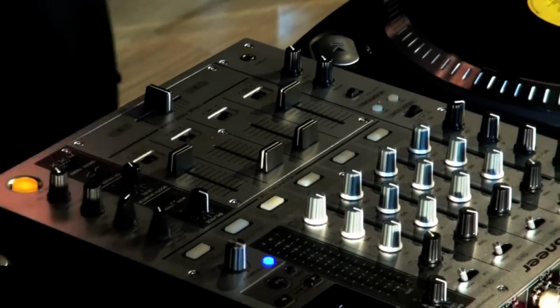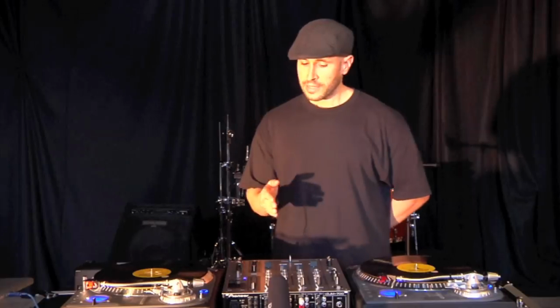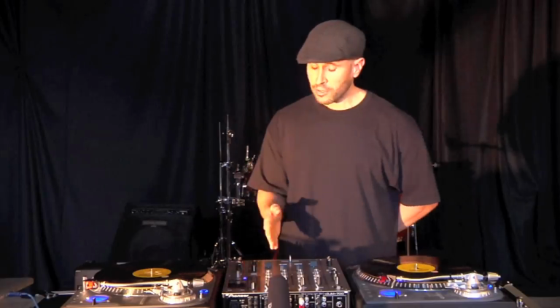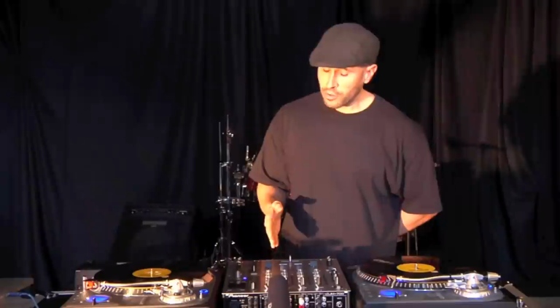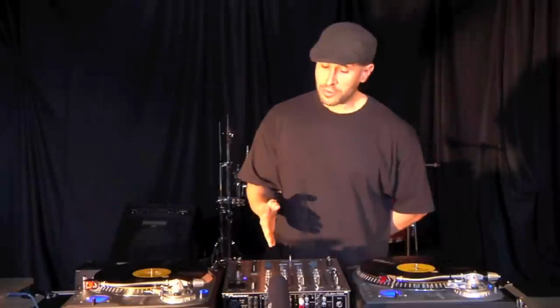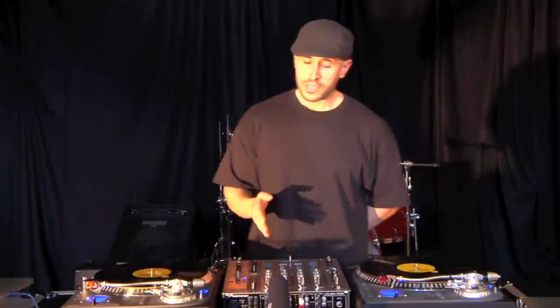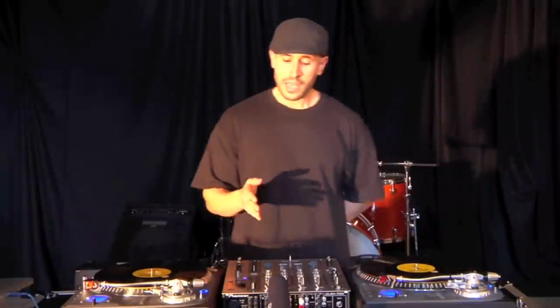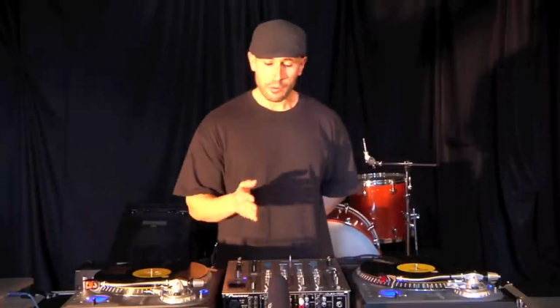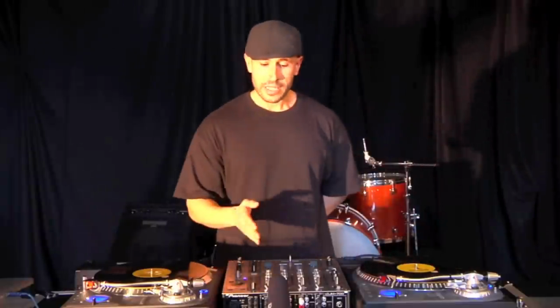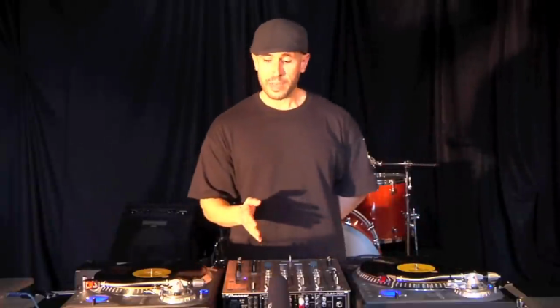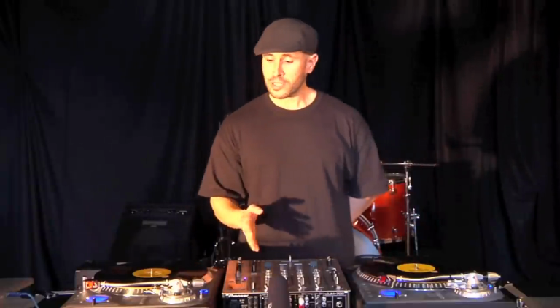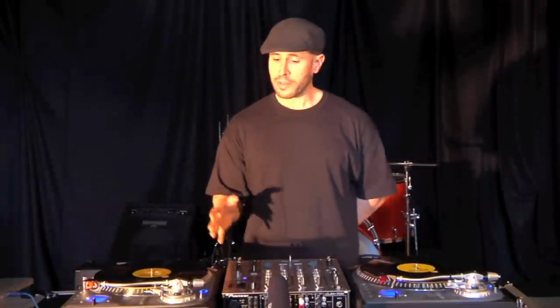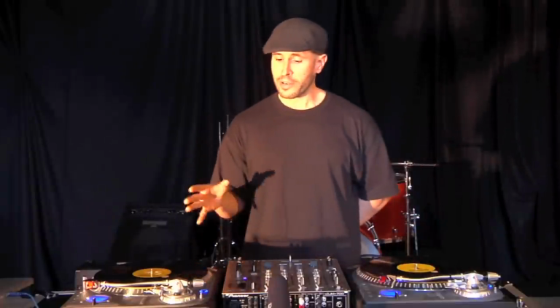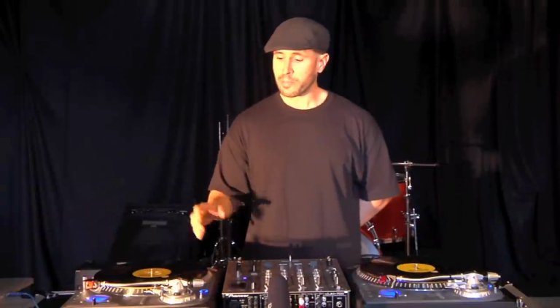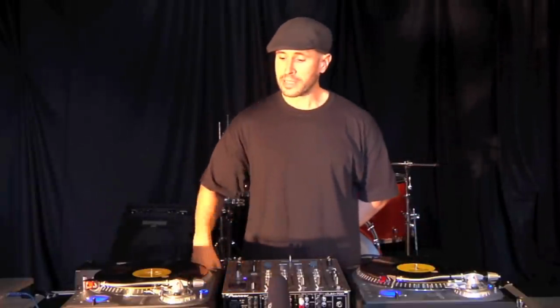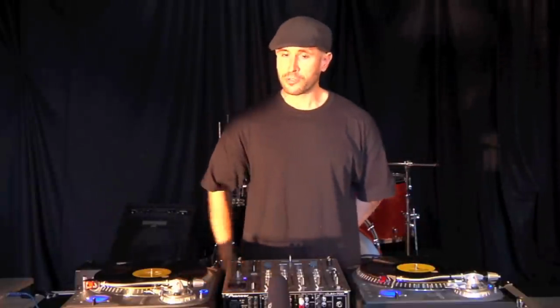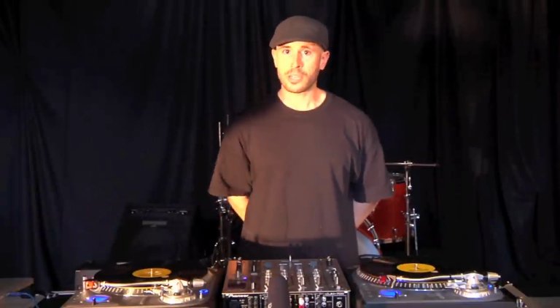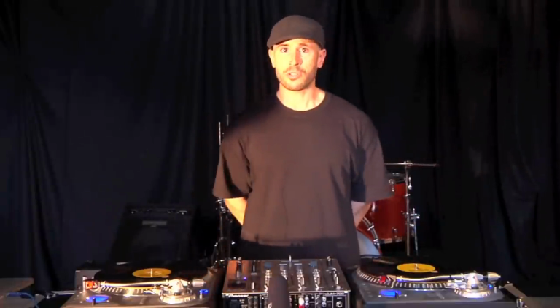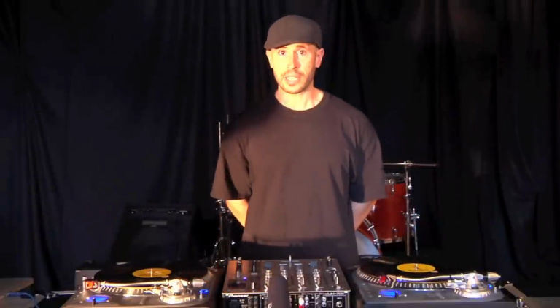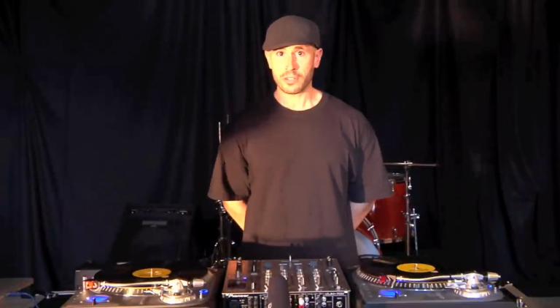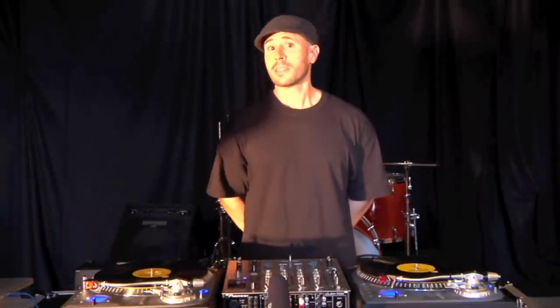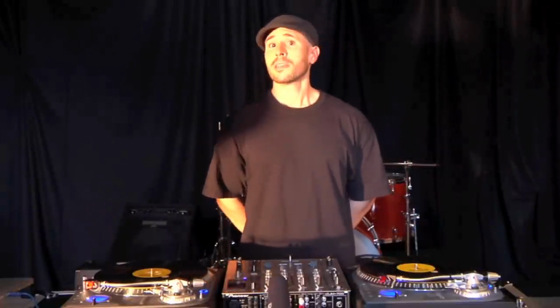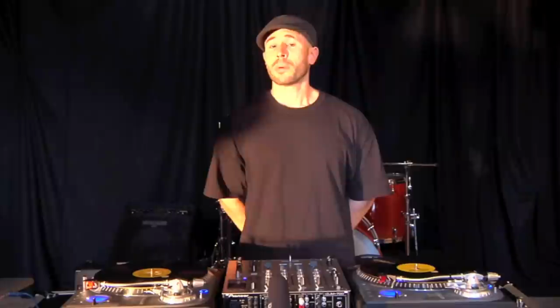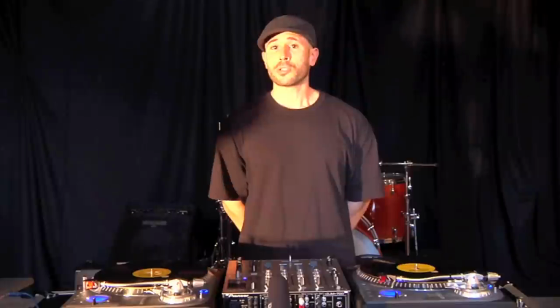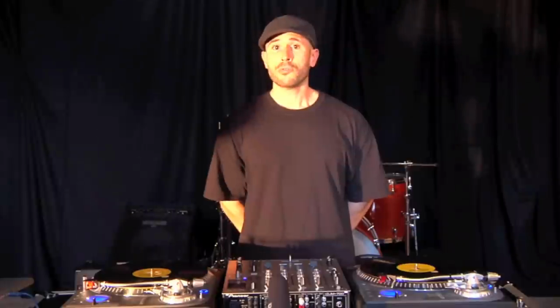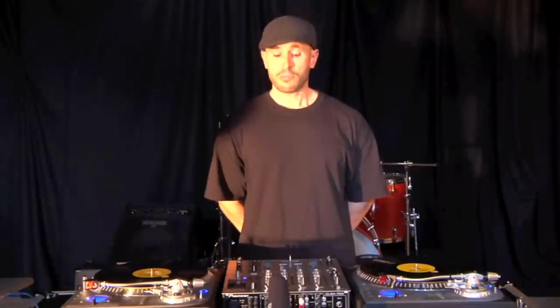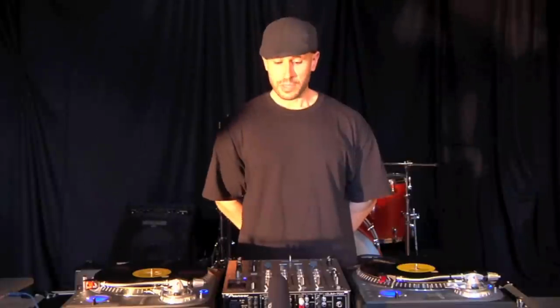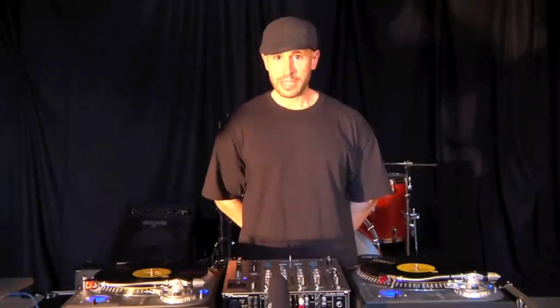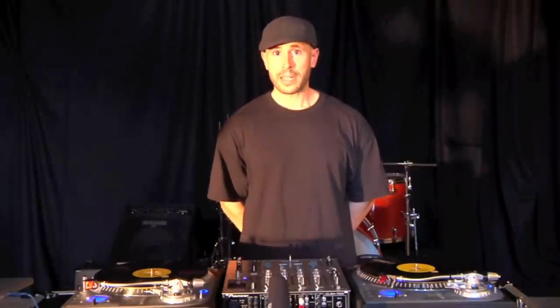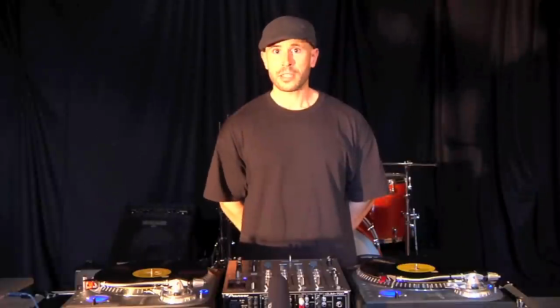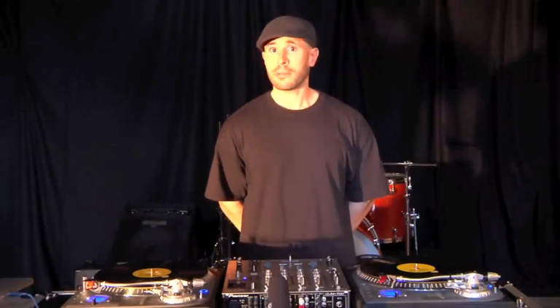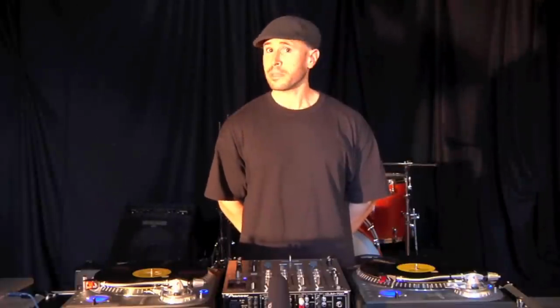That concludes our DJ mixer and very basic introduction to the gear. Part two will be beat matching and beat mixing.